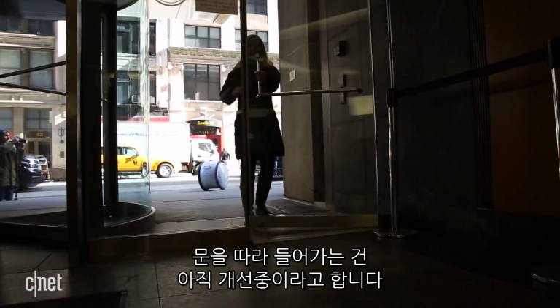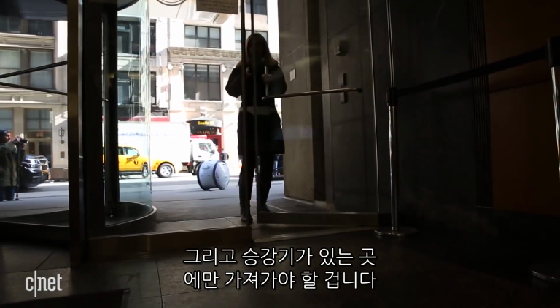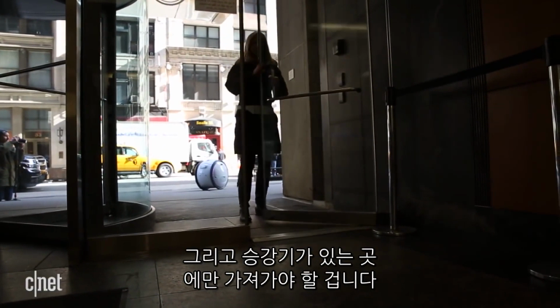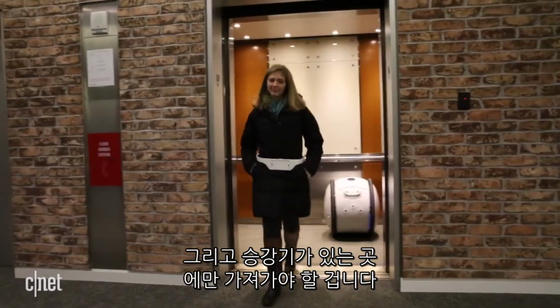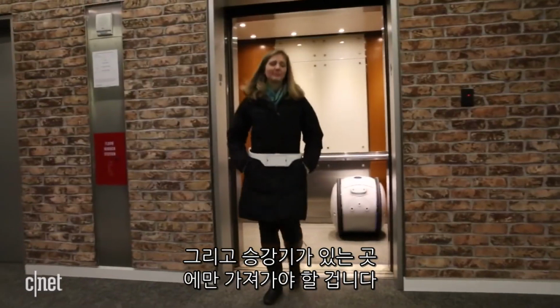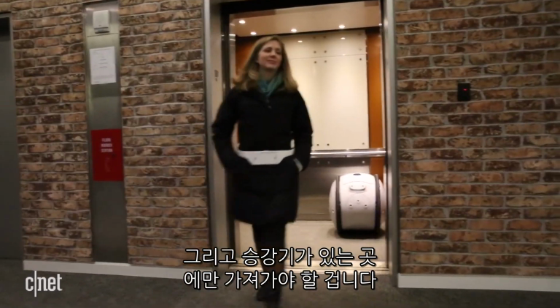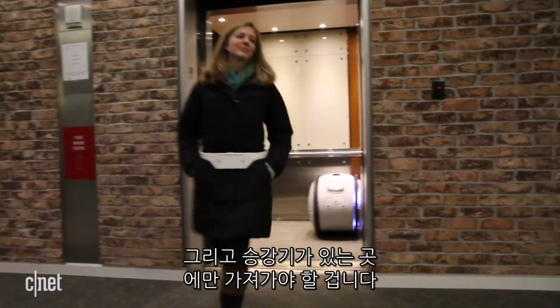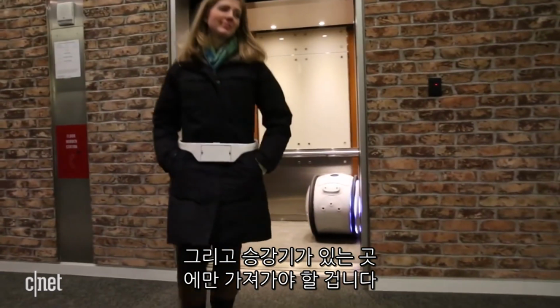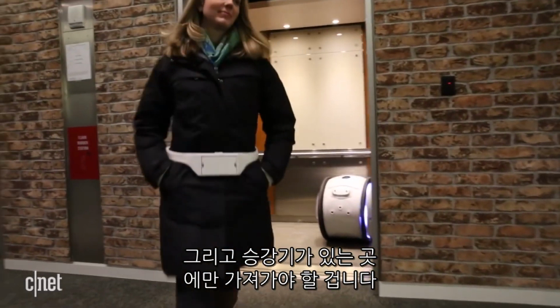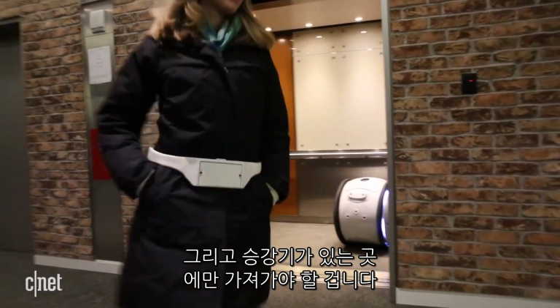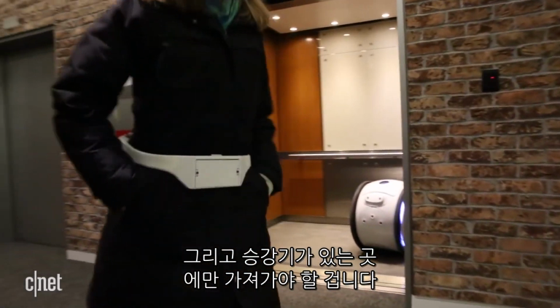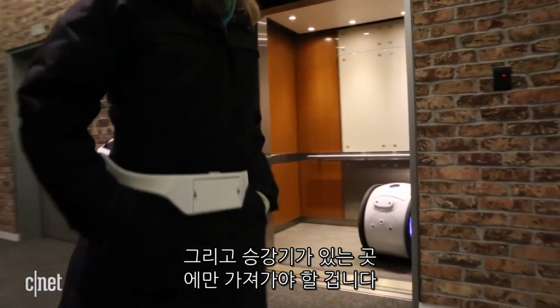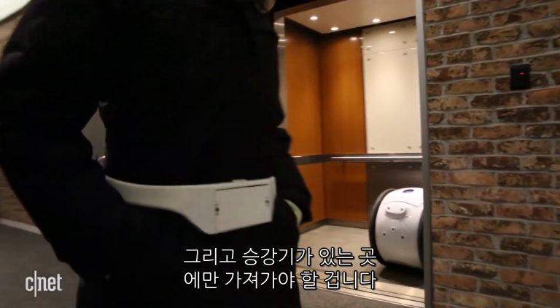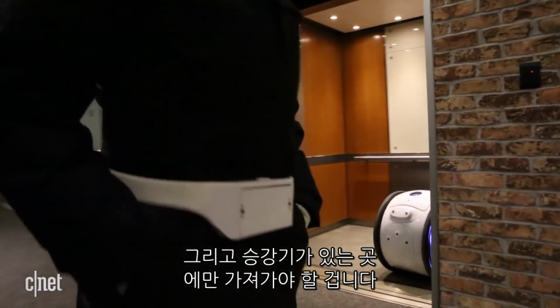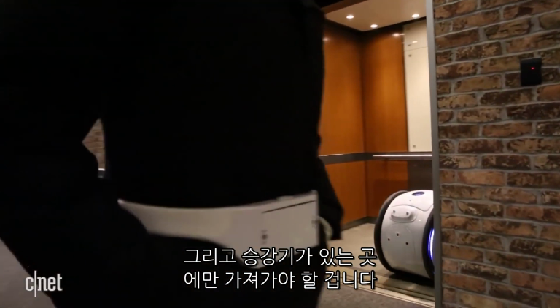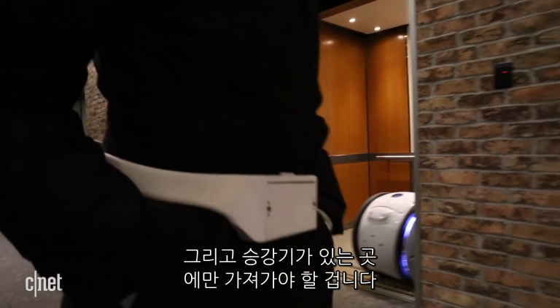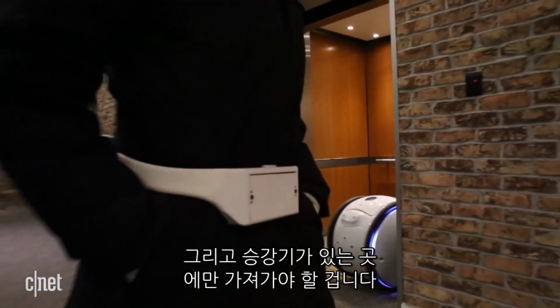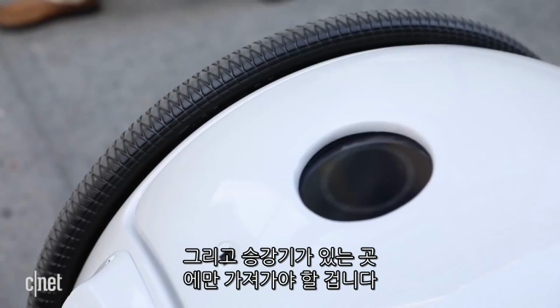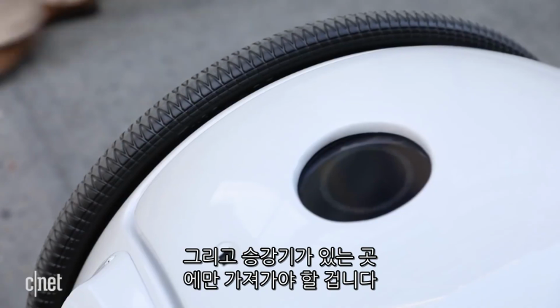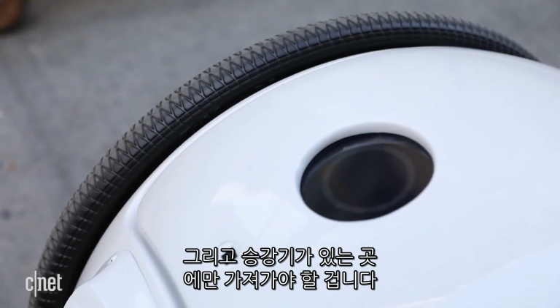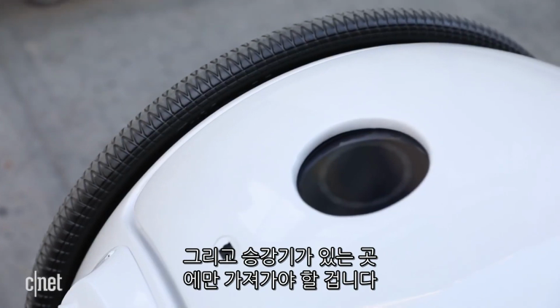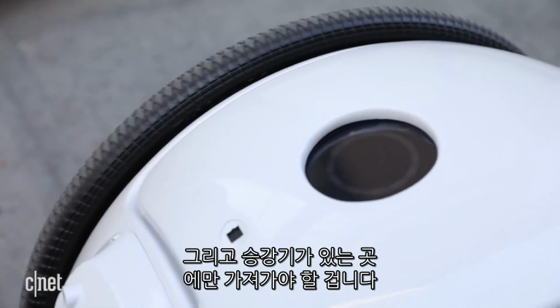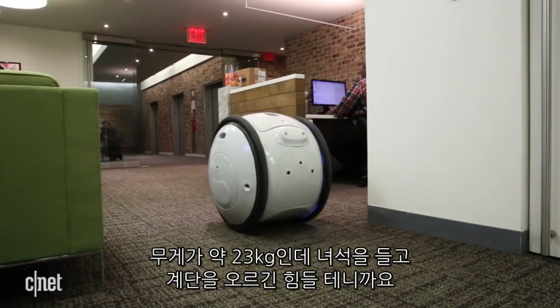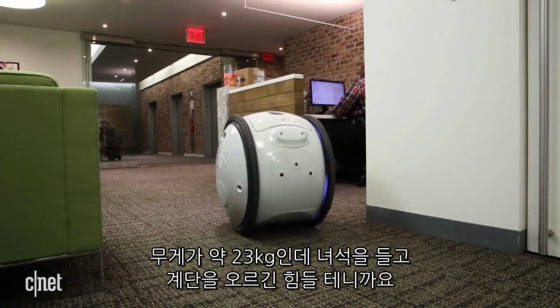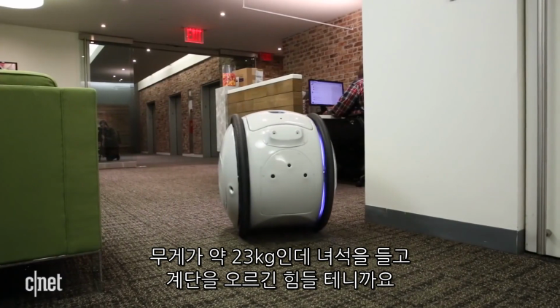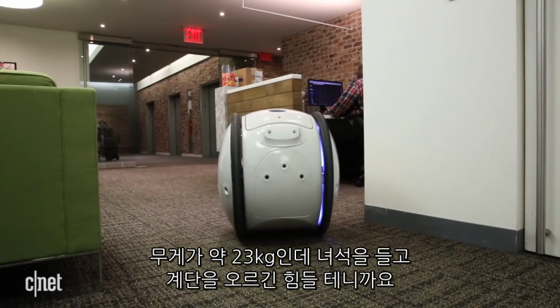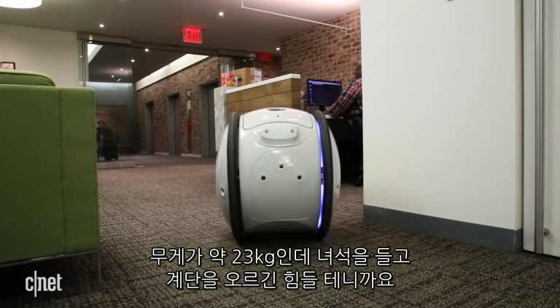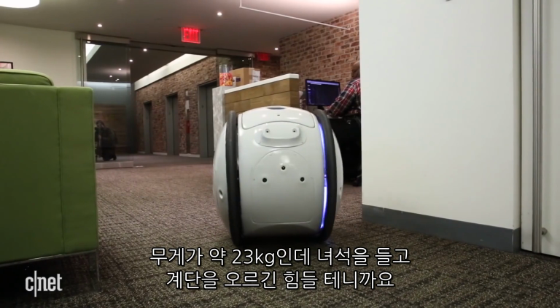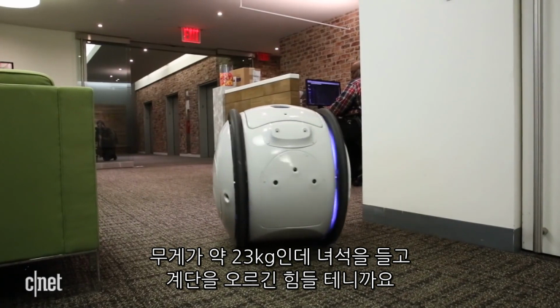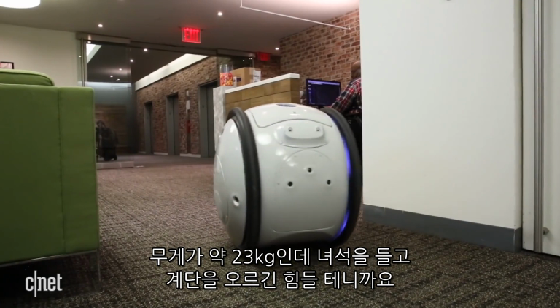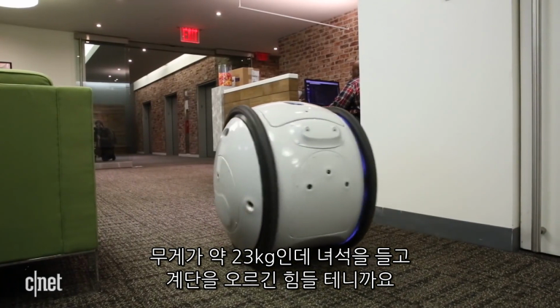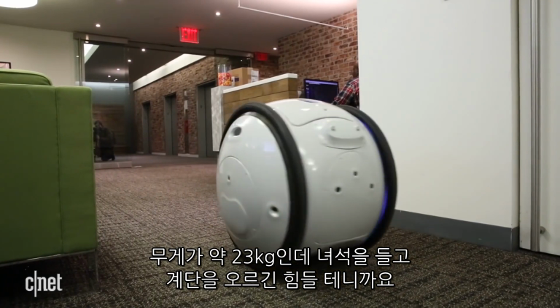That said, you better be going somewhere that has an elevator. It weighs around 50 pounds, so you do not want to lug this upstairs.